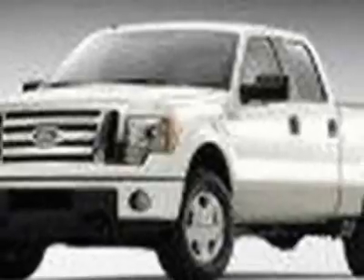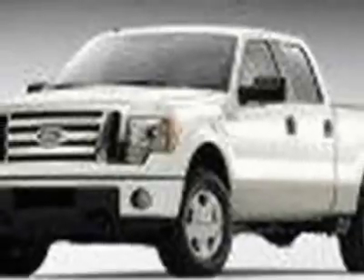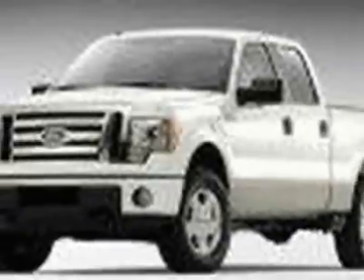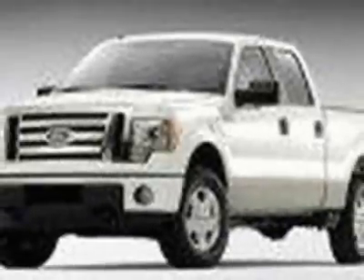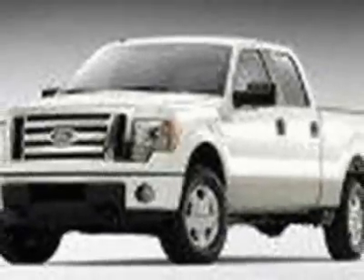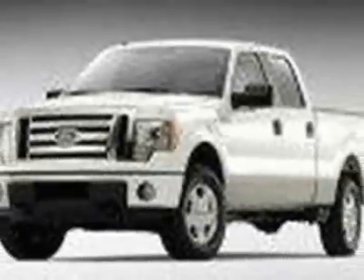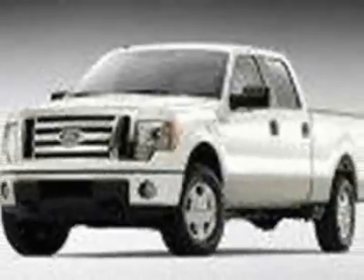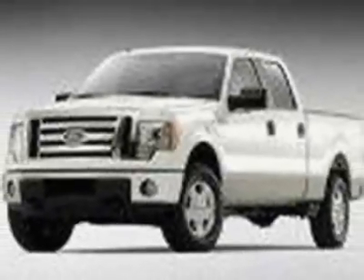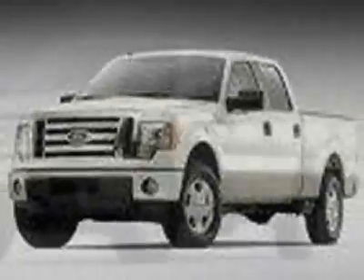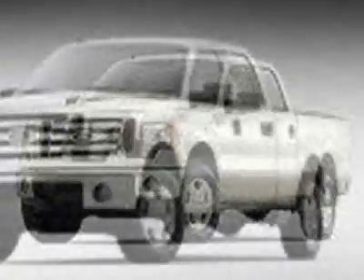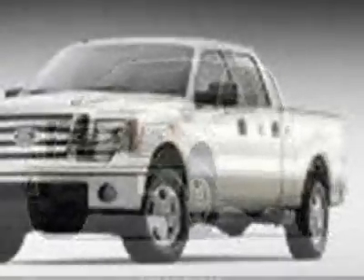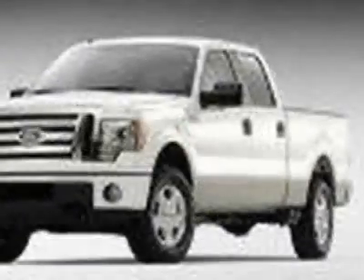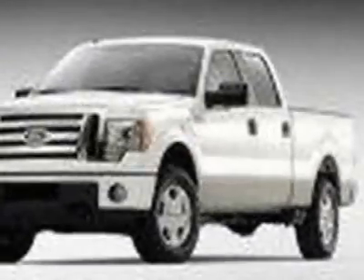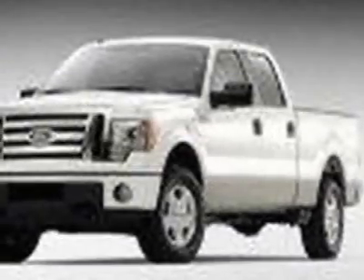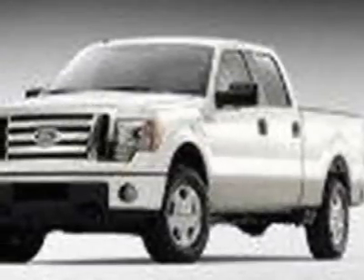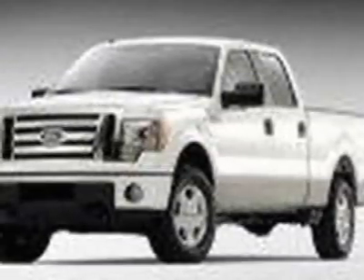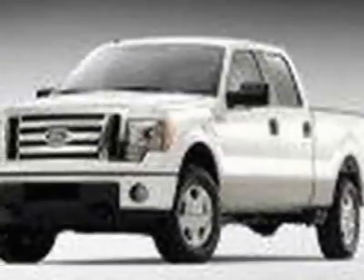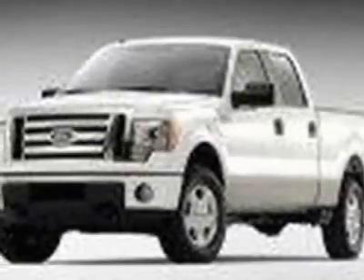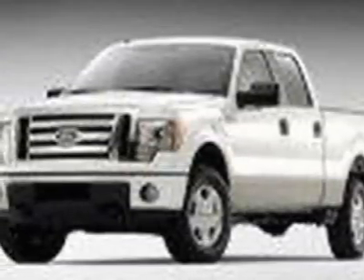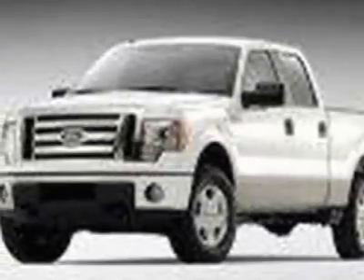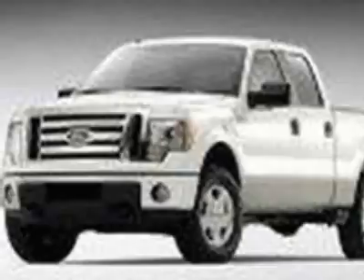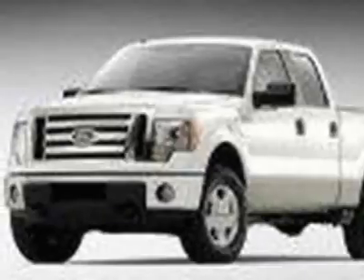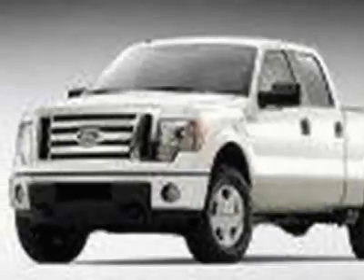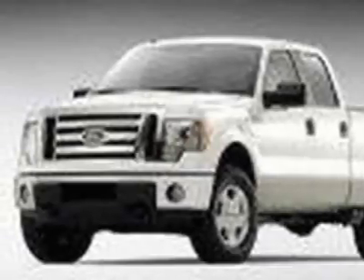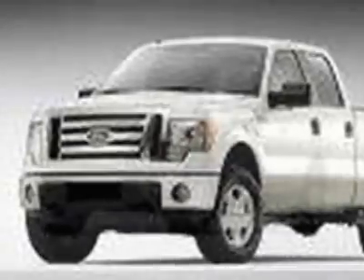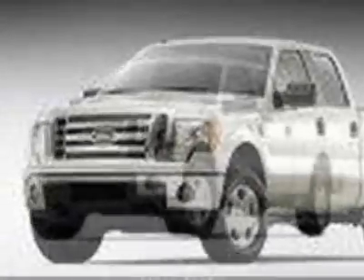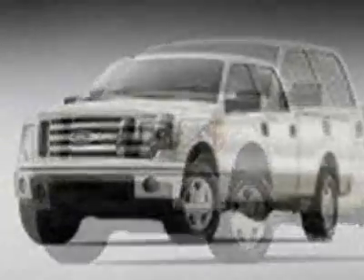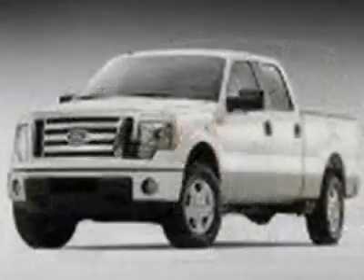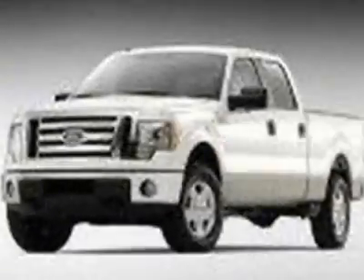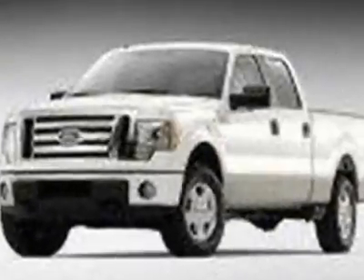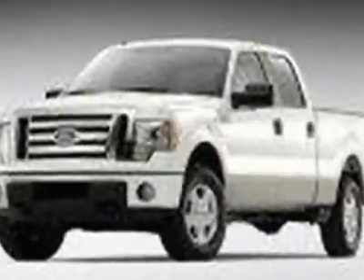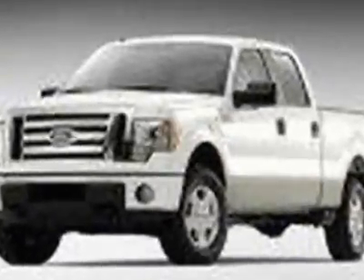Call 800-584-6486 or email our friendly sales staff today to schedule a test drive.